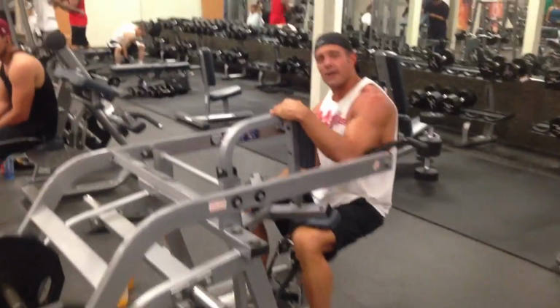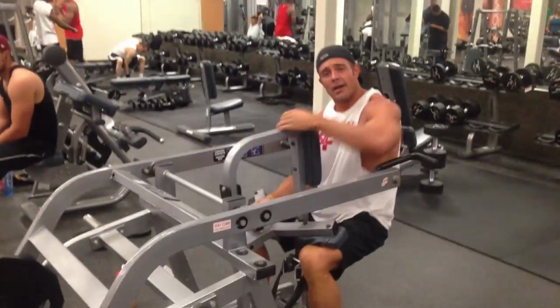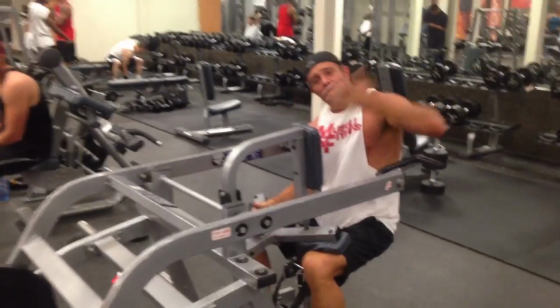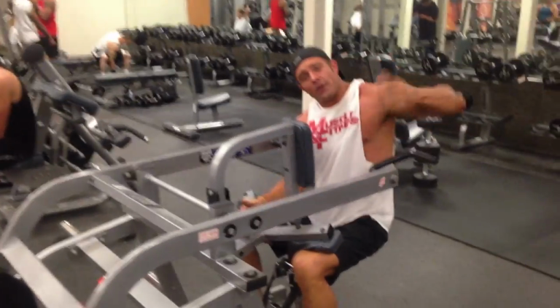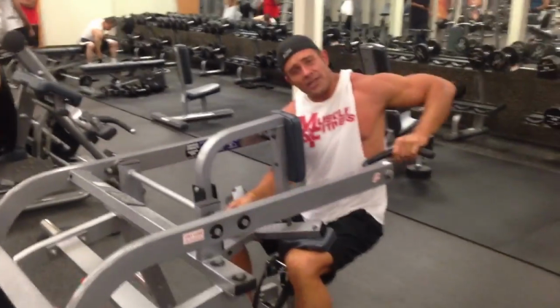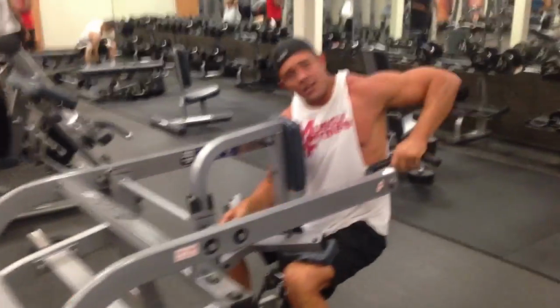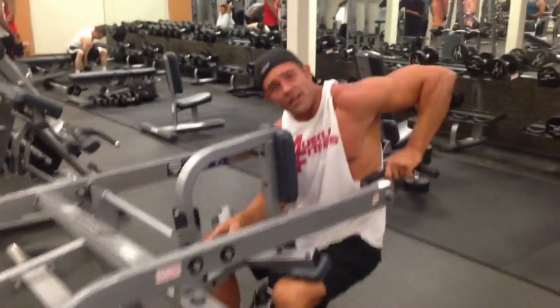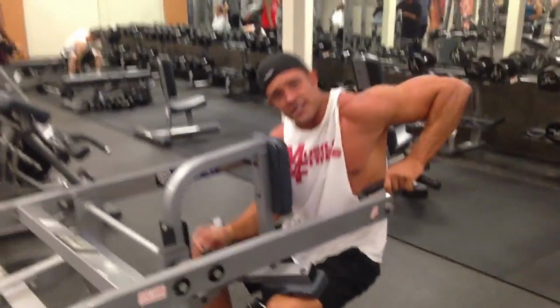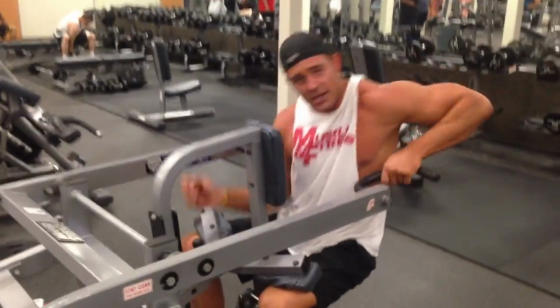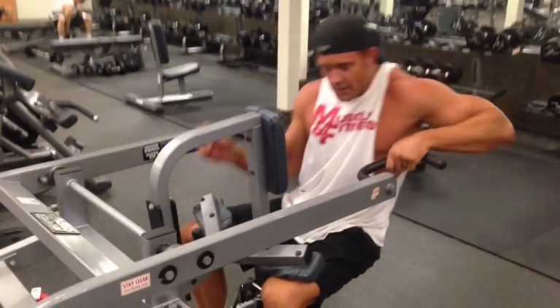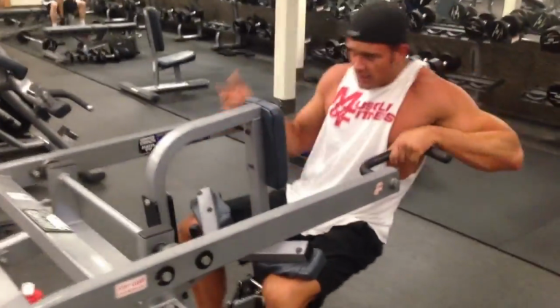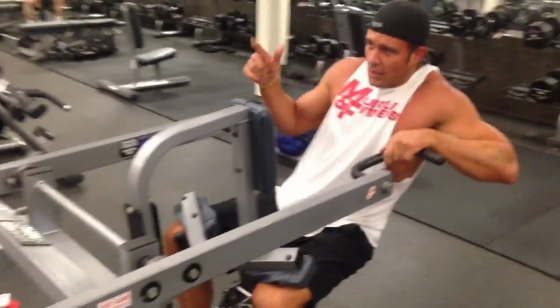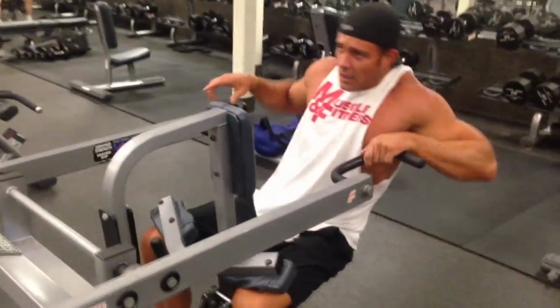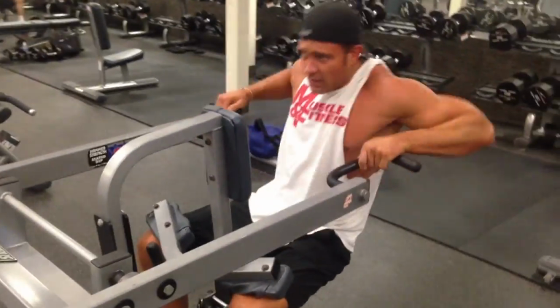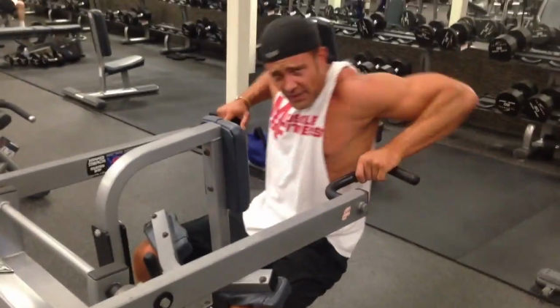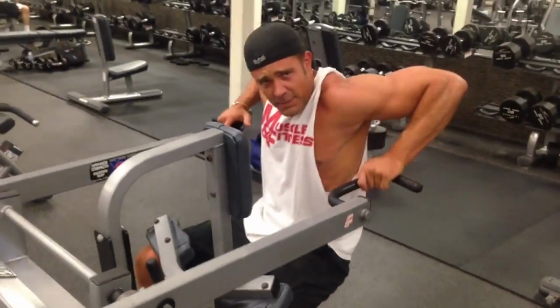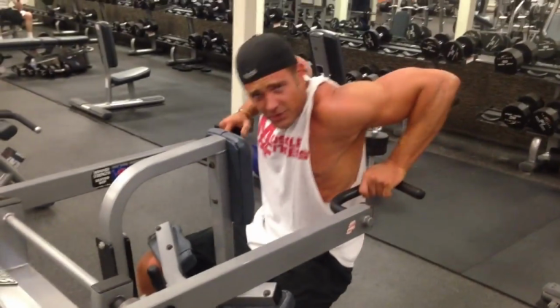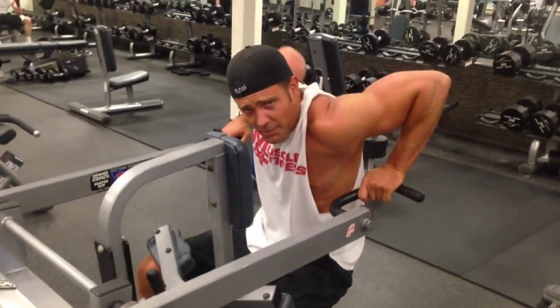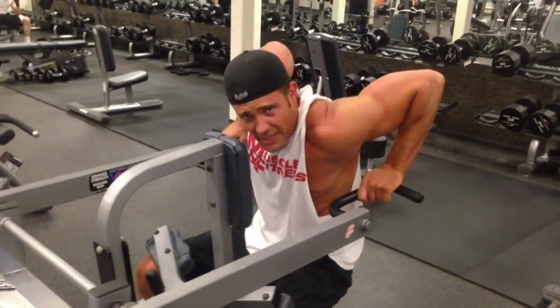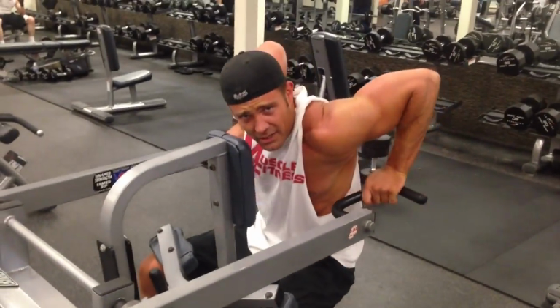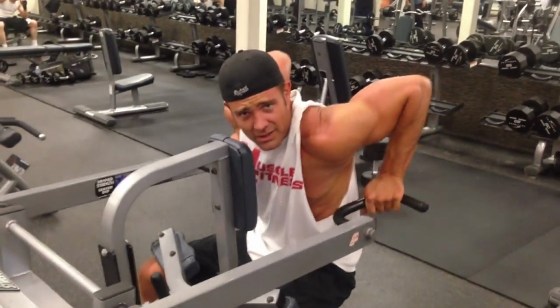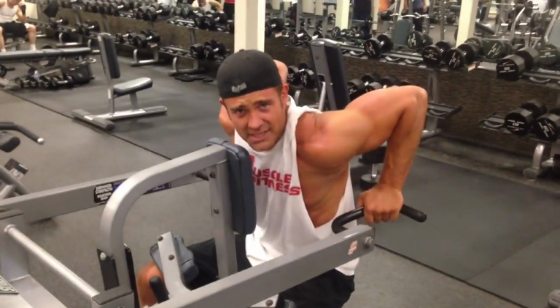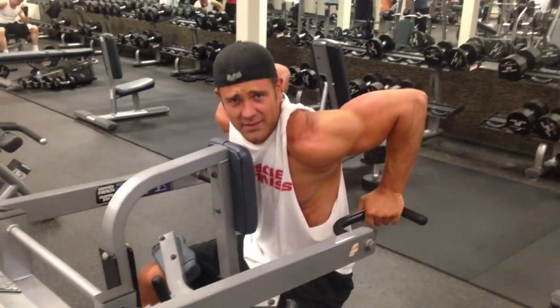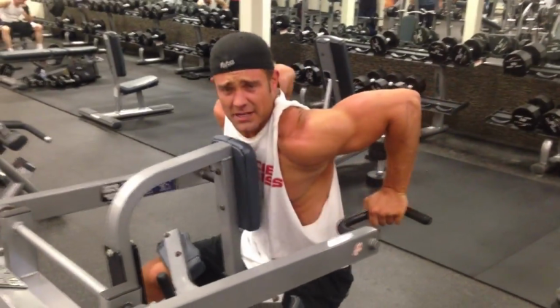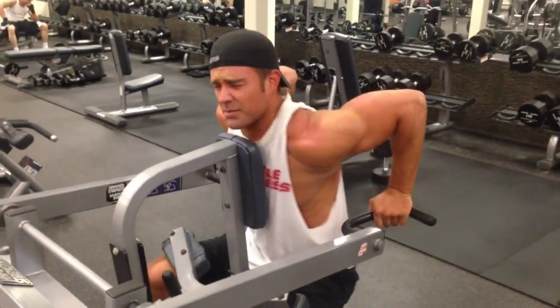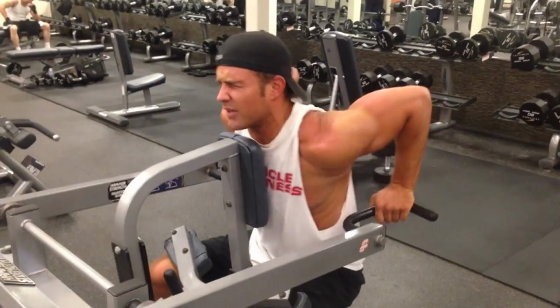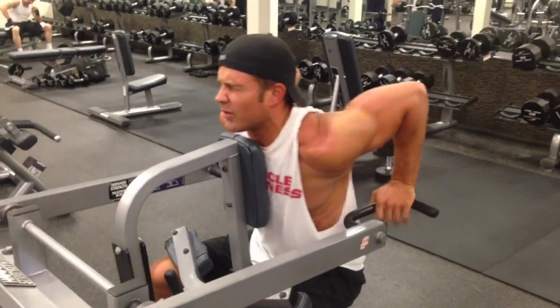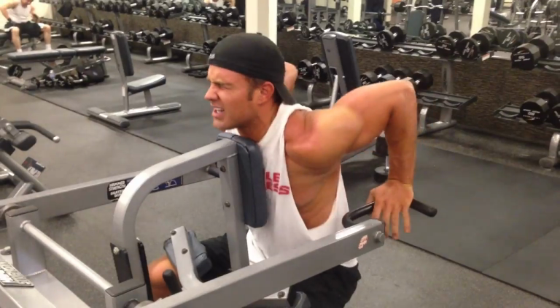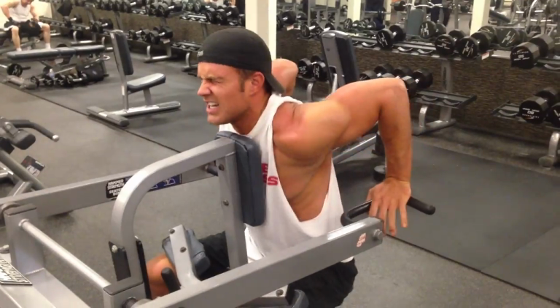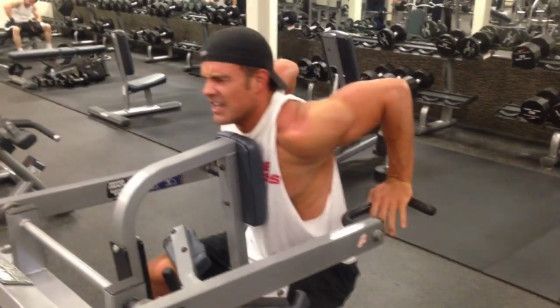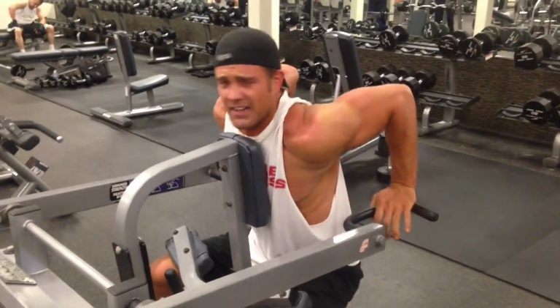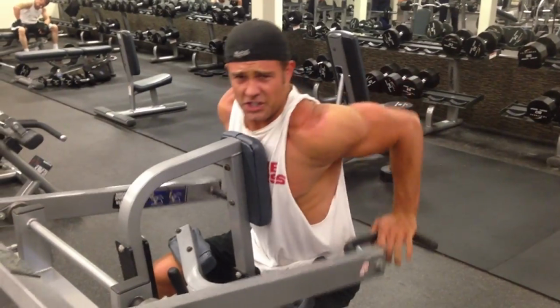Now we can call this a 150-pound strip set, 170-pound strip set at the mark, and finish.